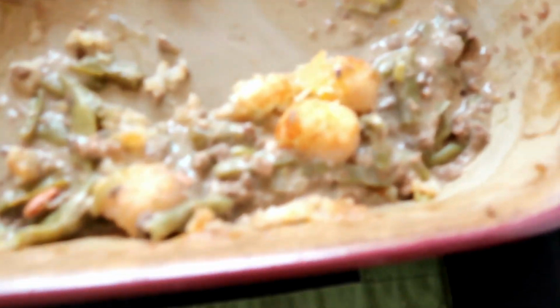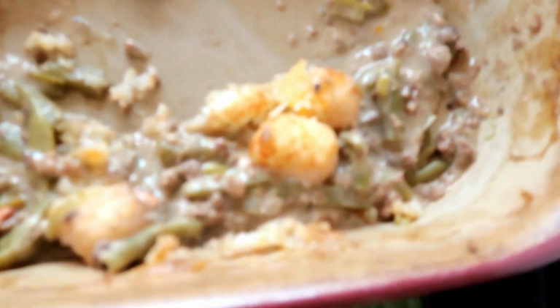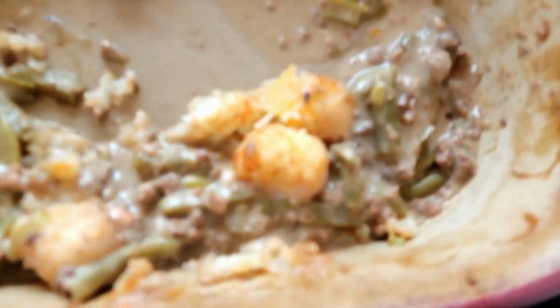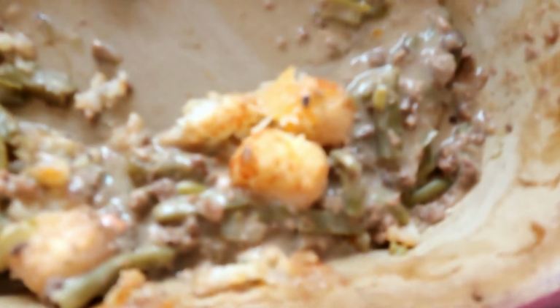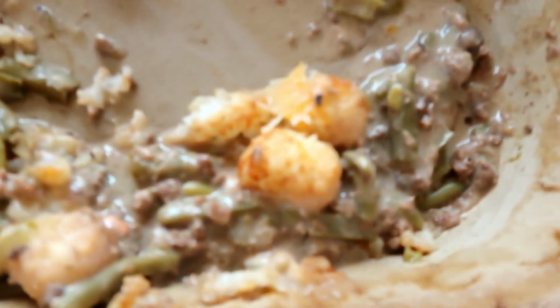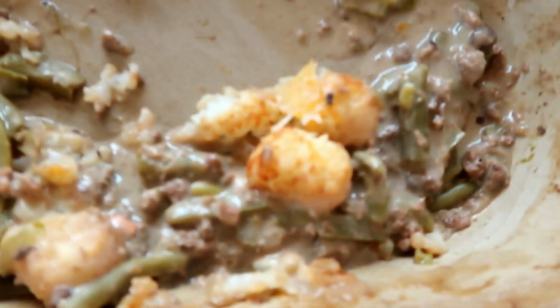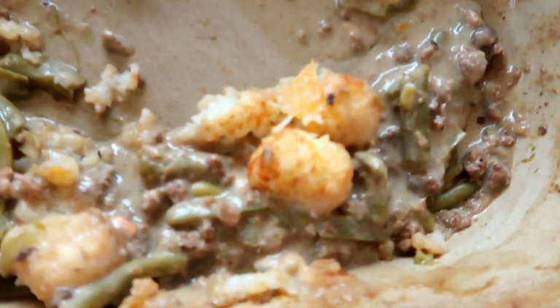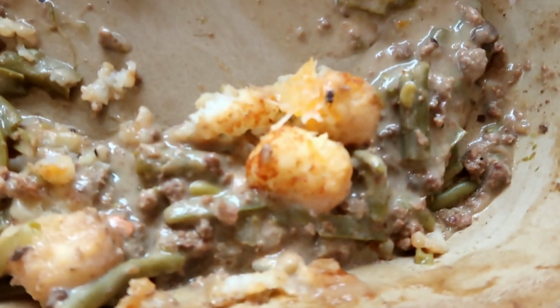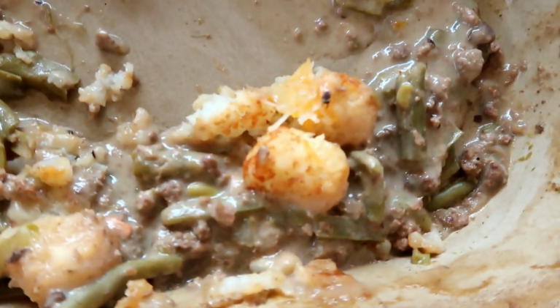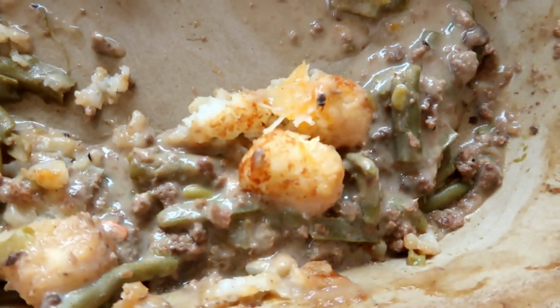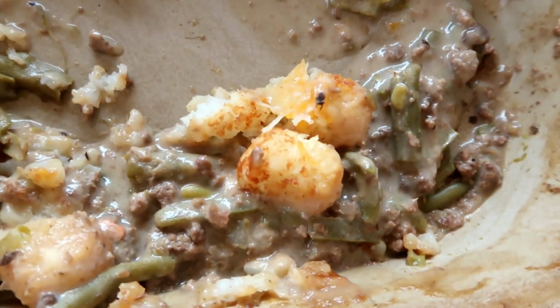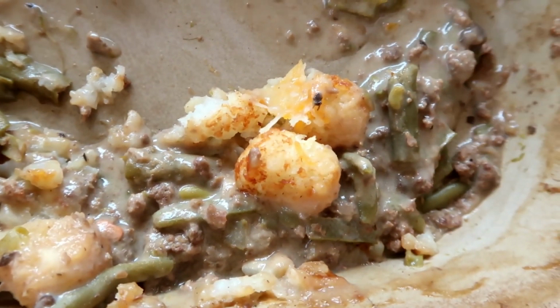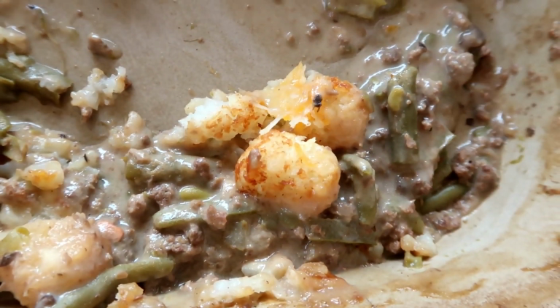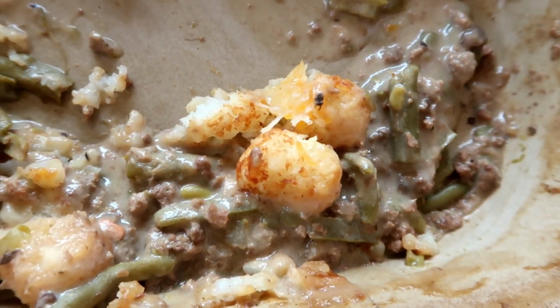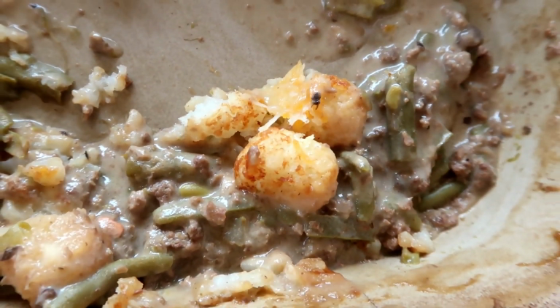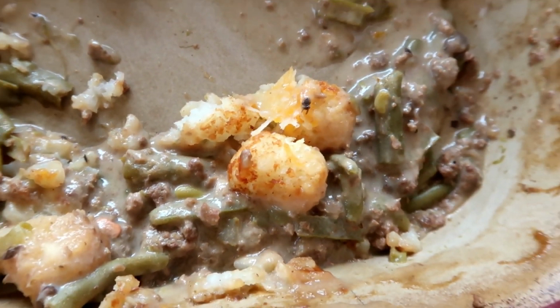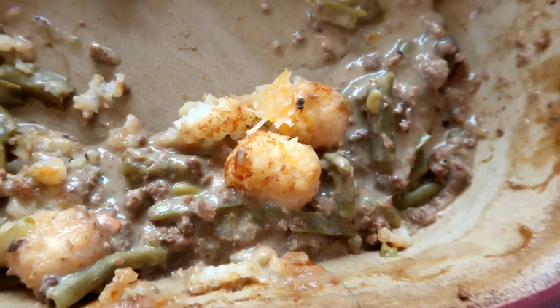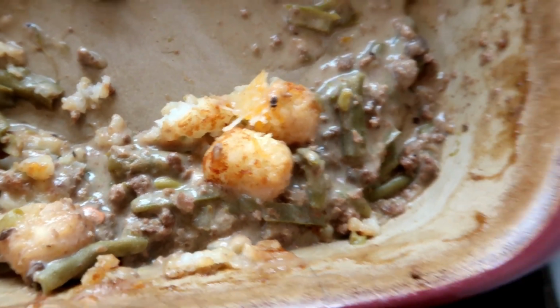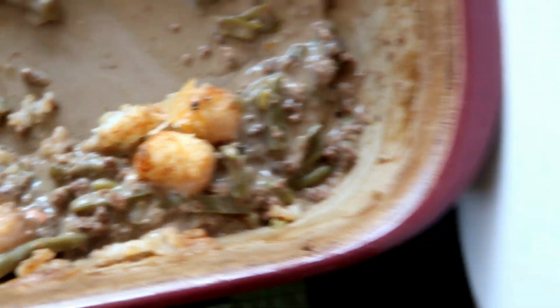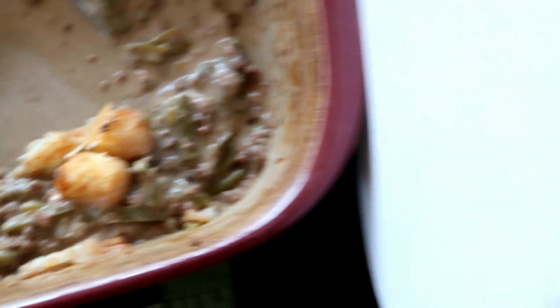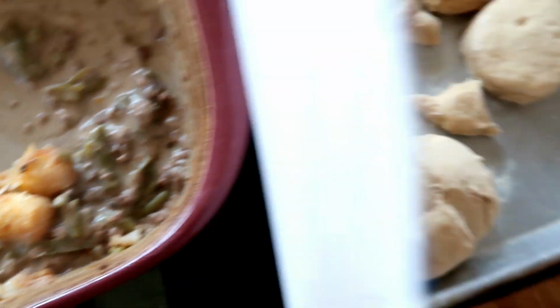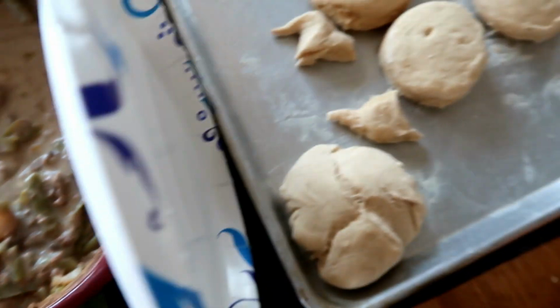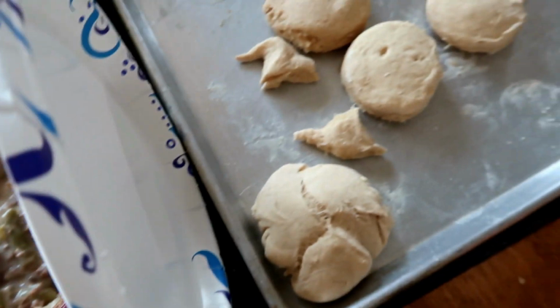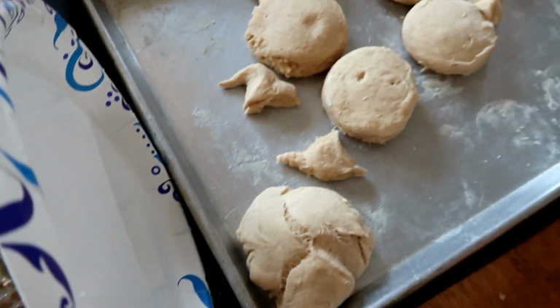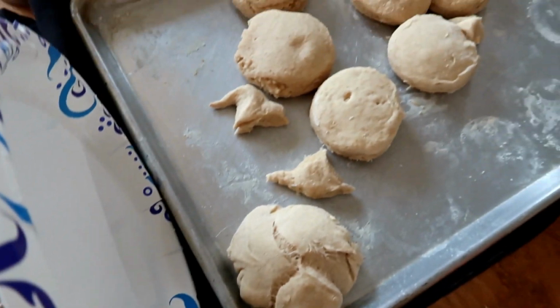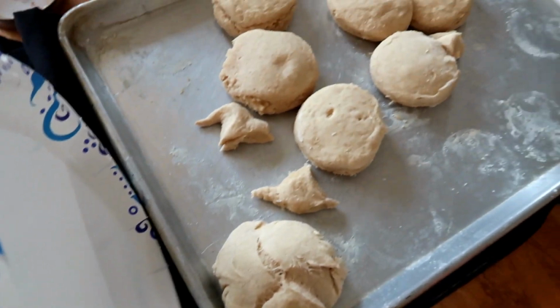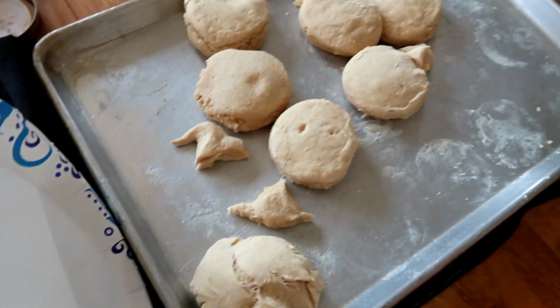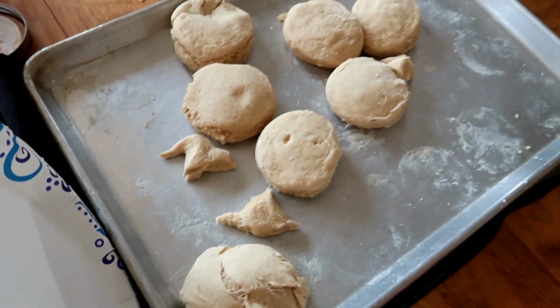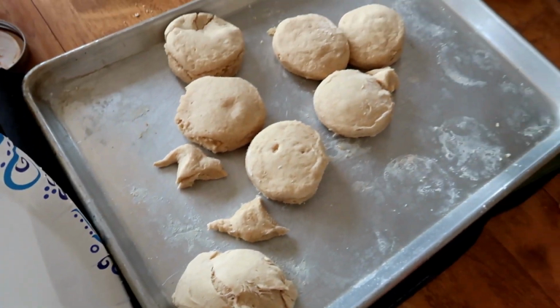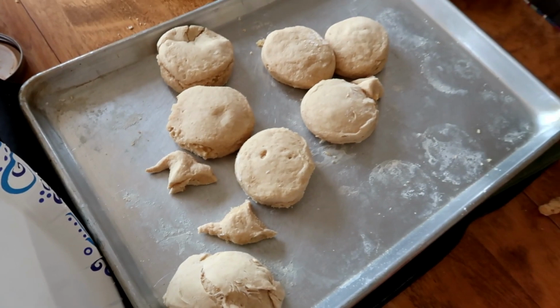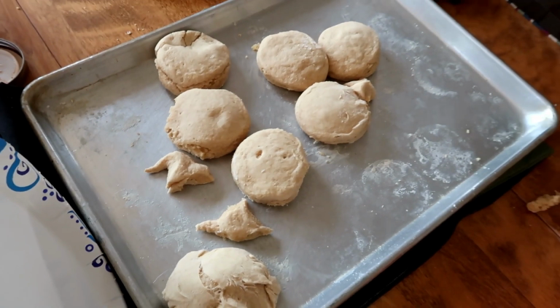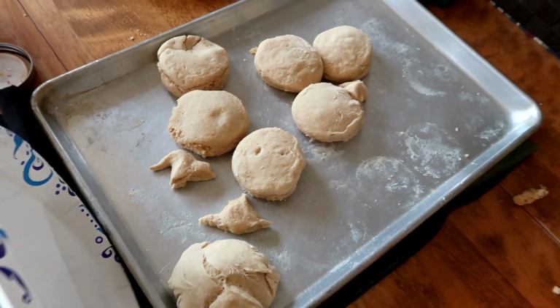On Wednesday we had tater tot casserole for dinner with homemade biscuits.